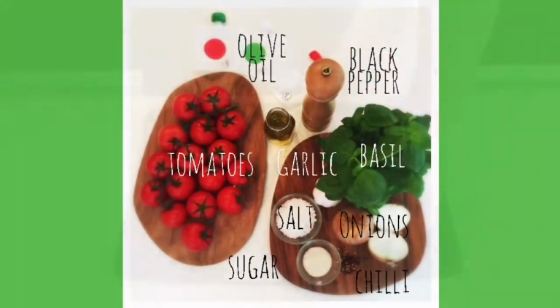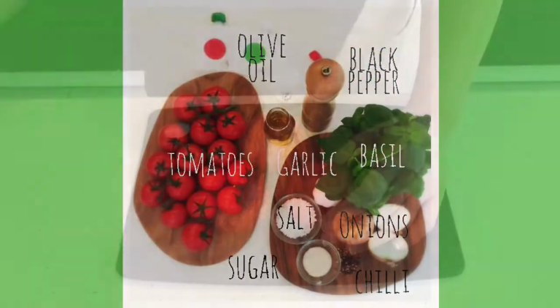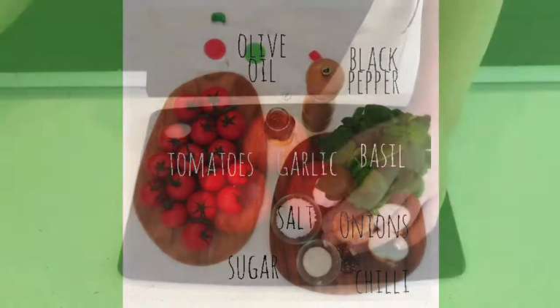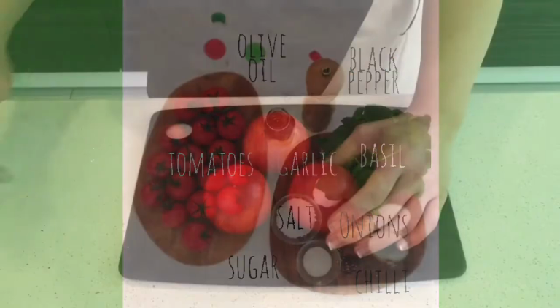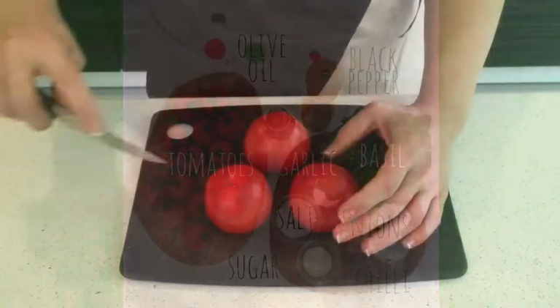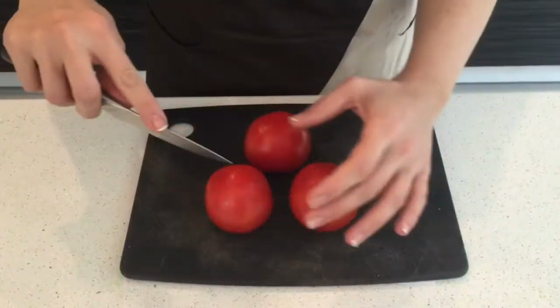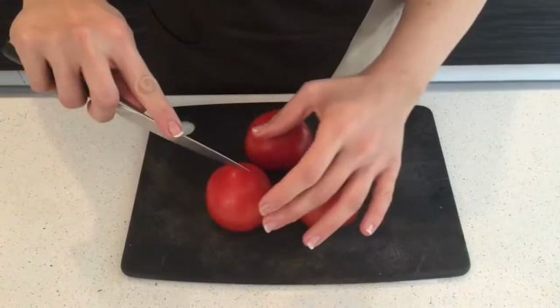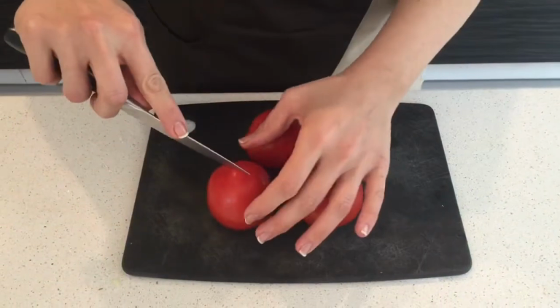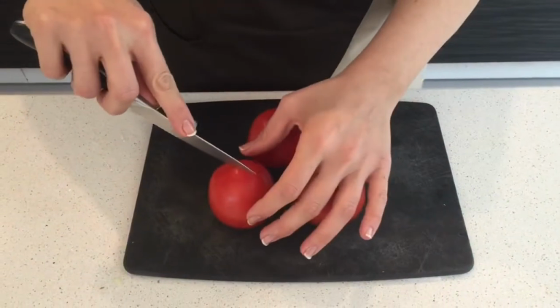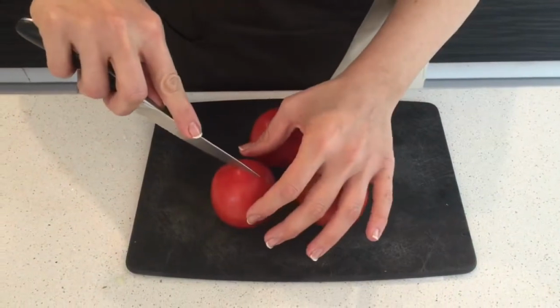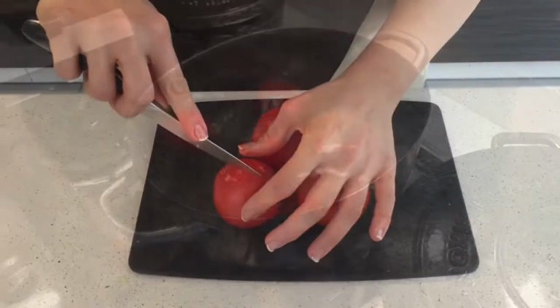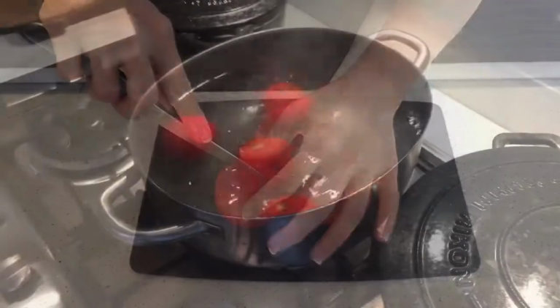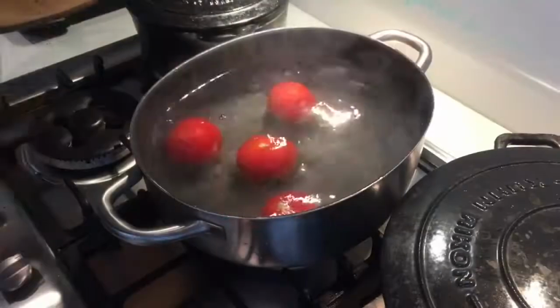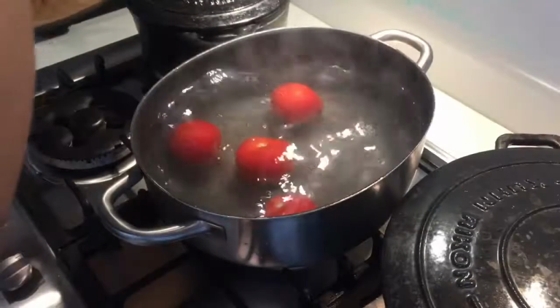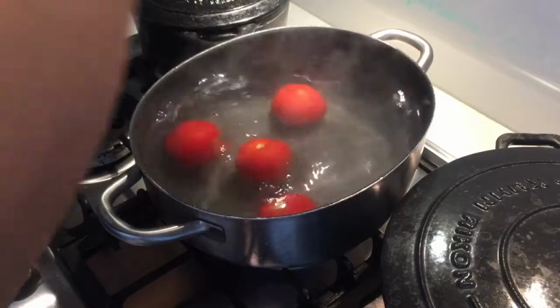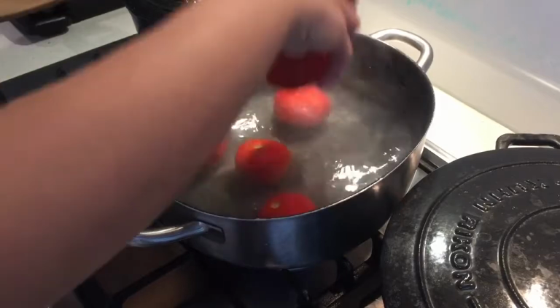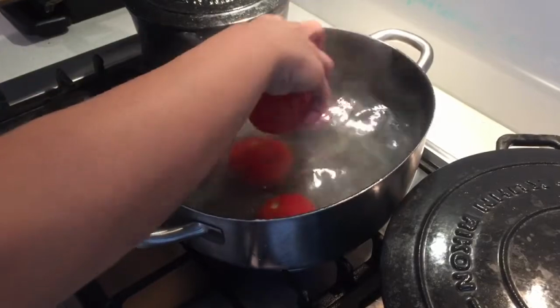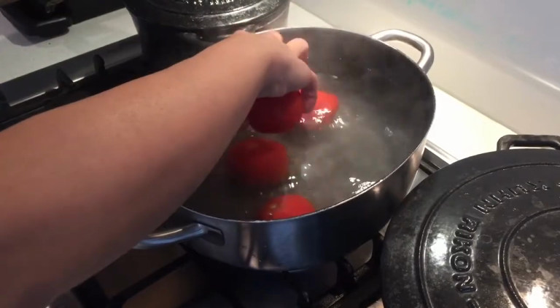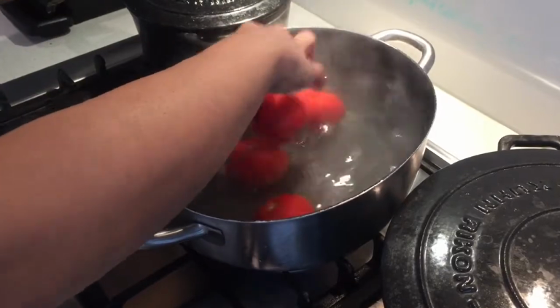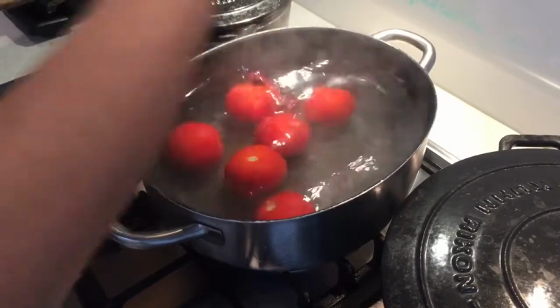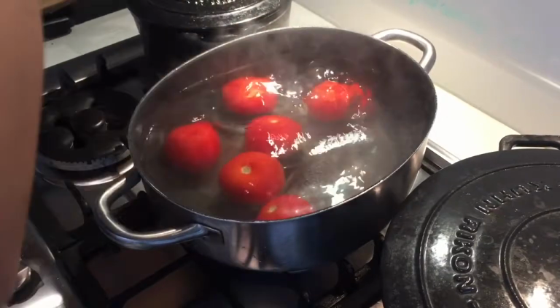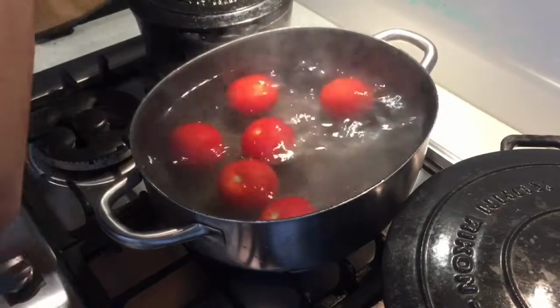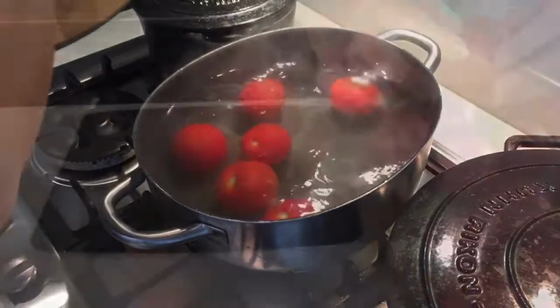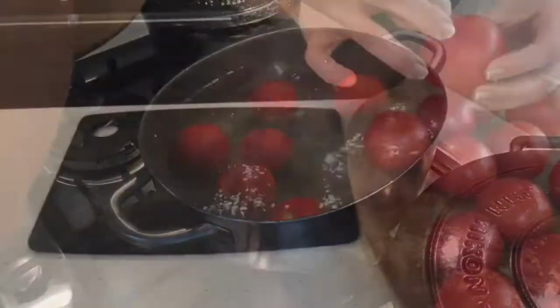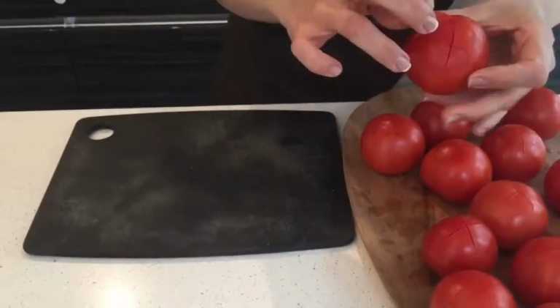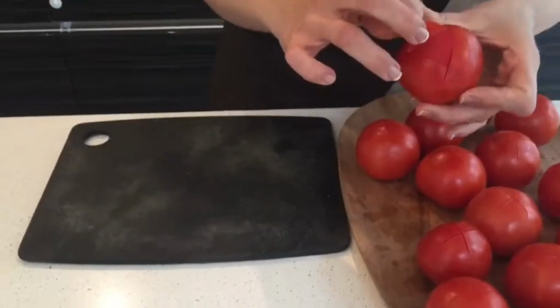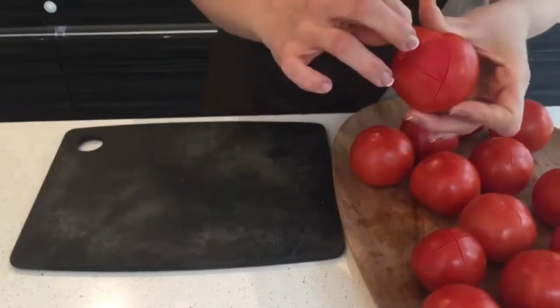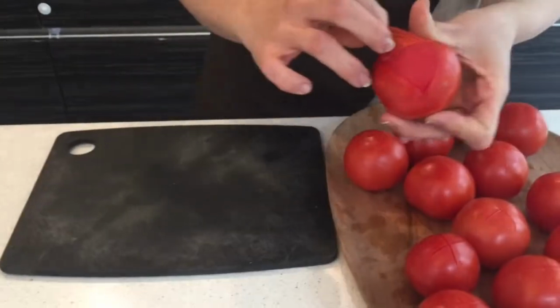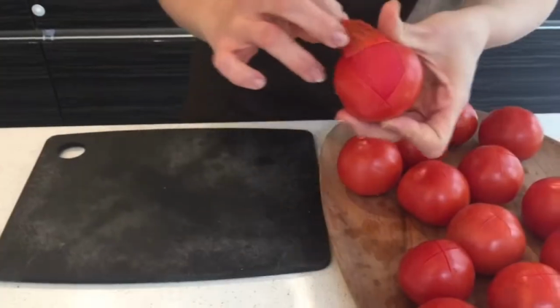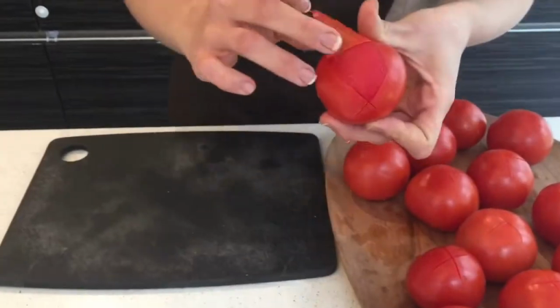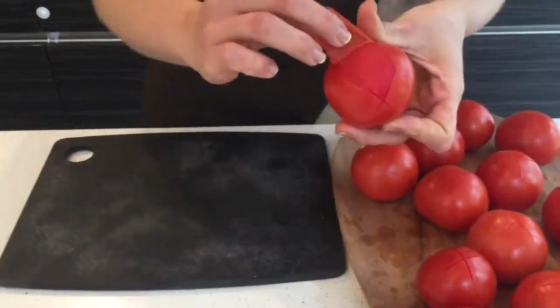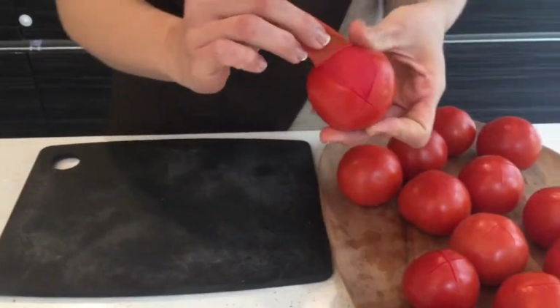Scoring the tomato at the base. Boil for like 30 seconds. Get rid of the skin.